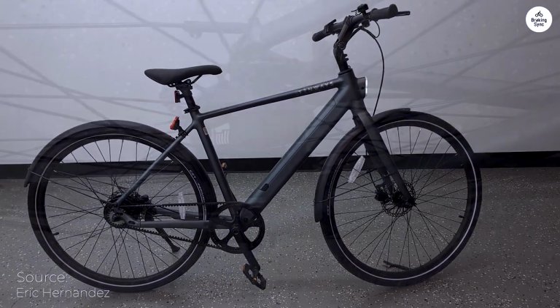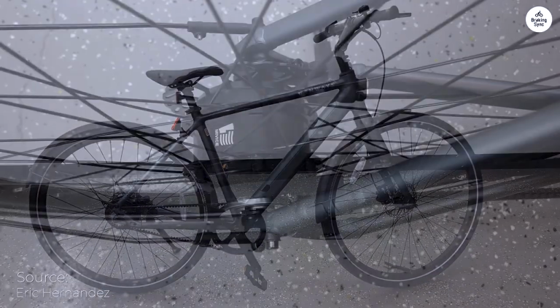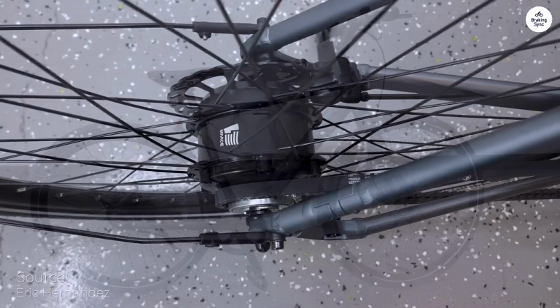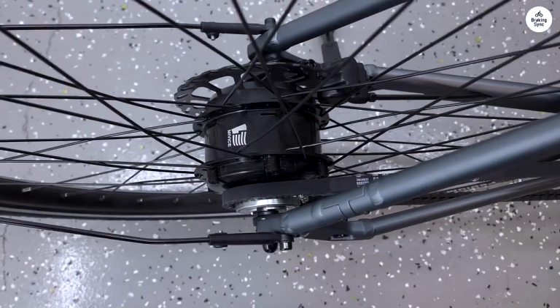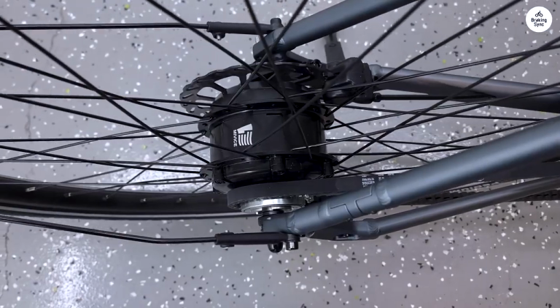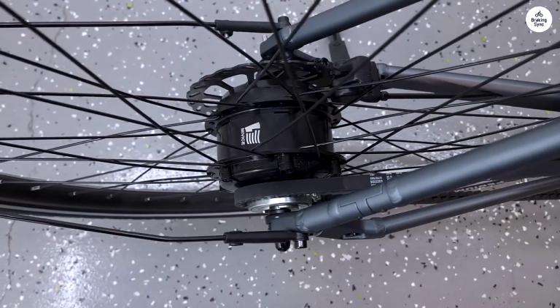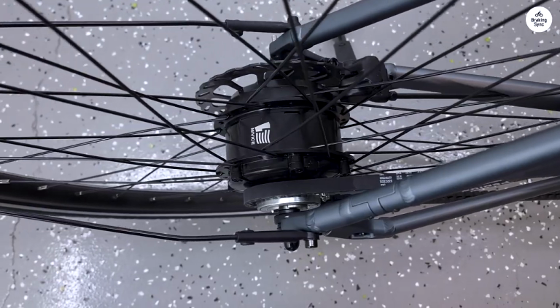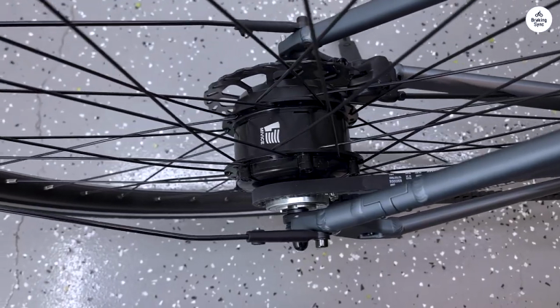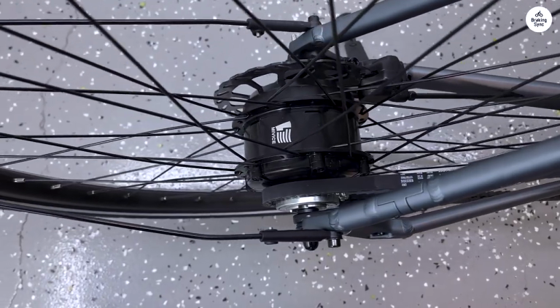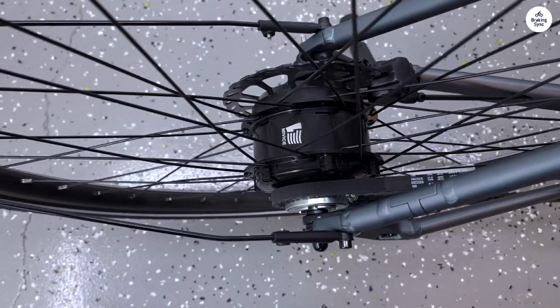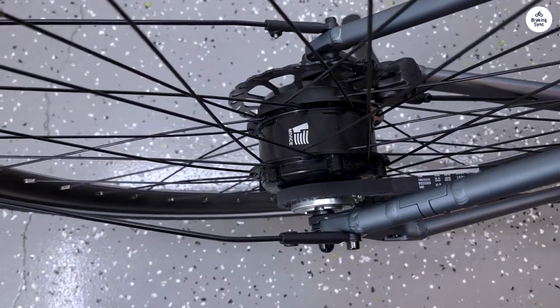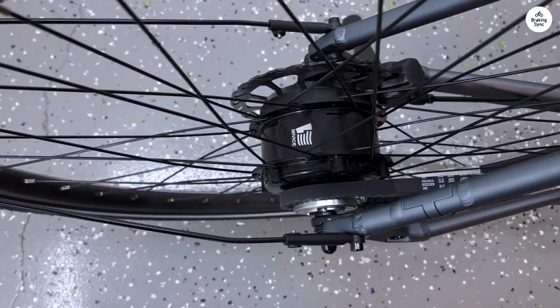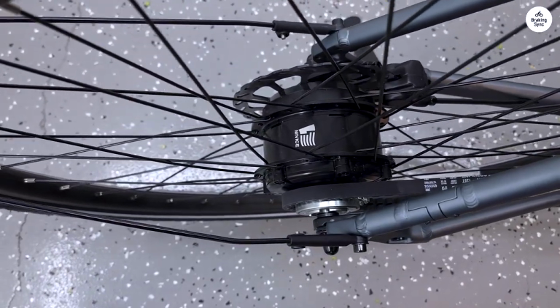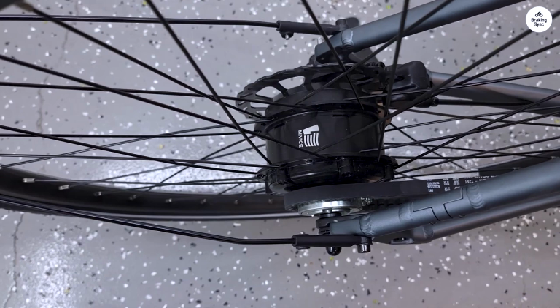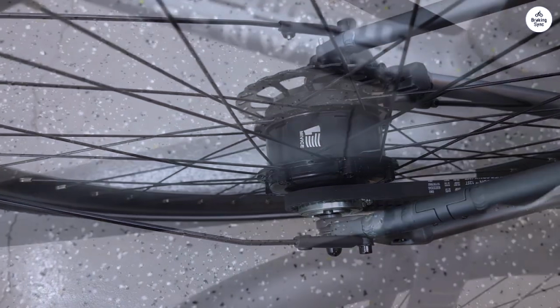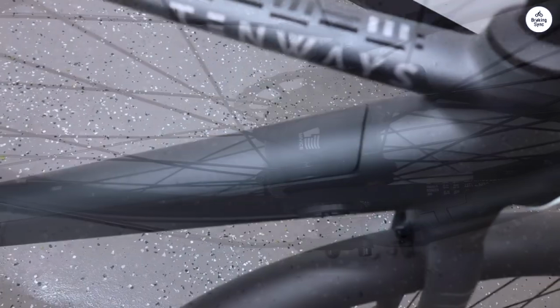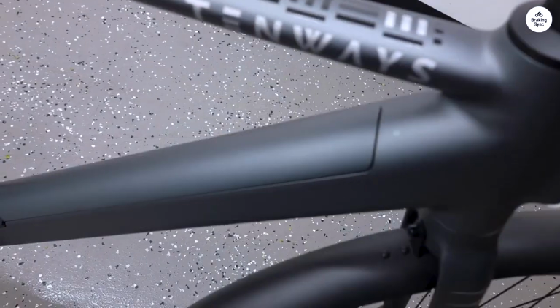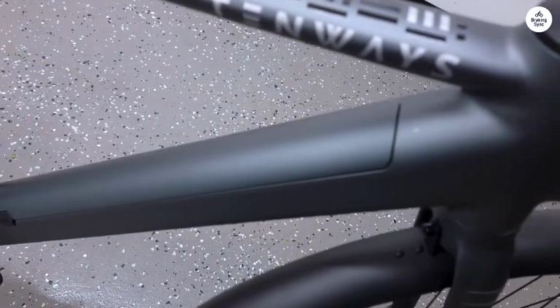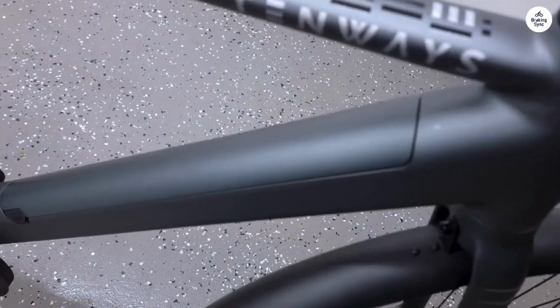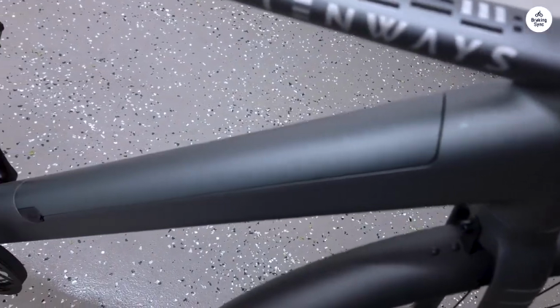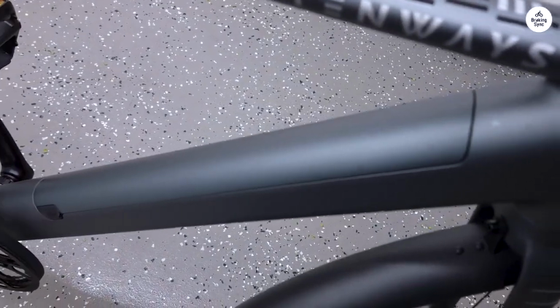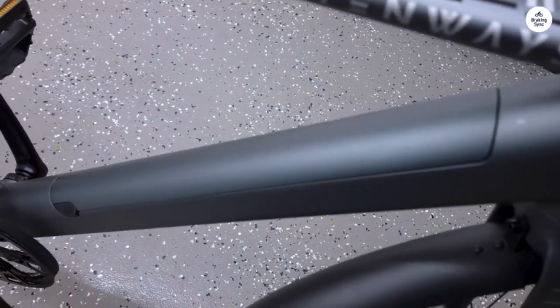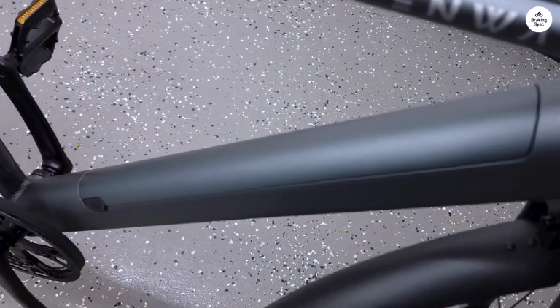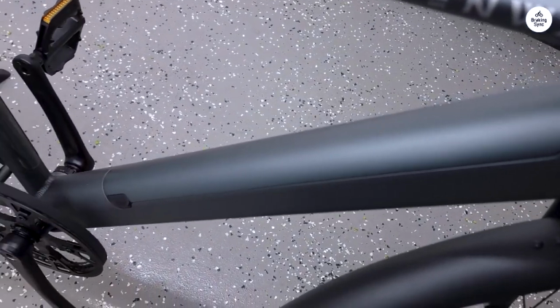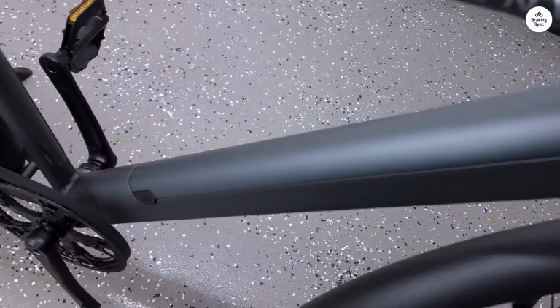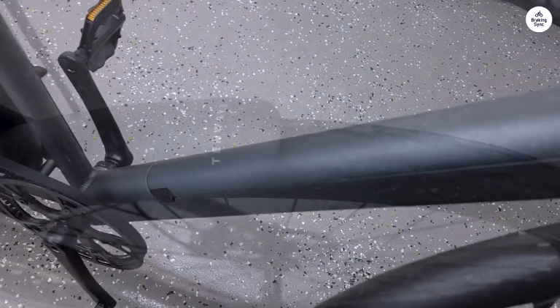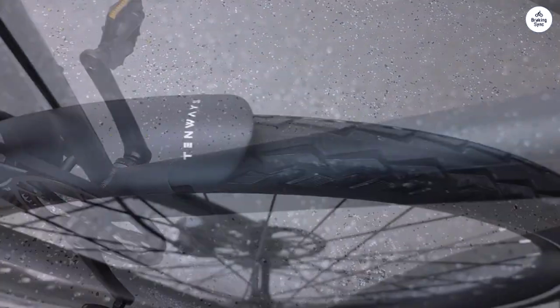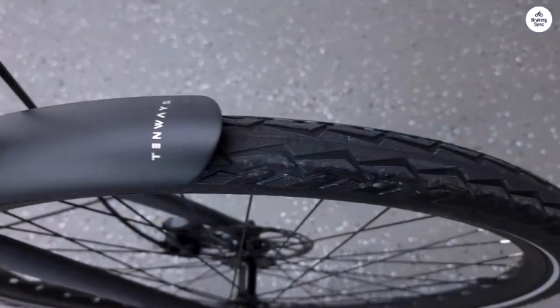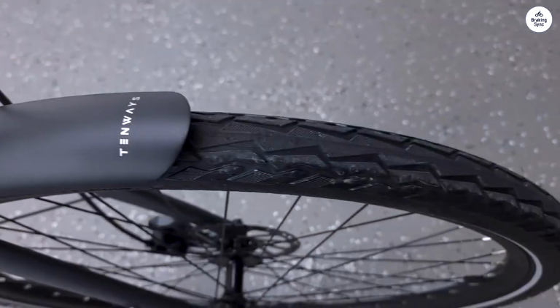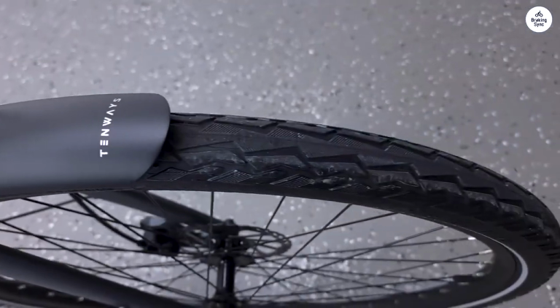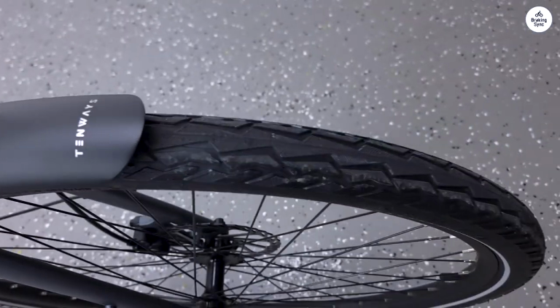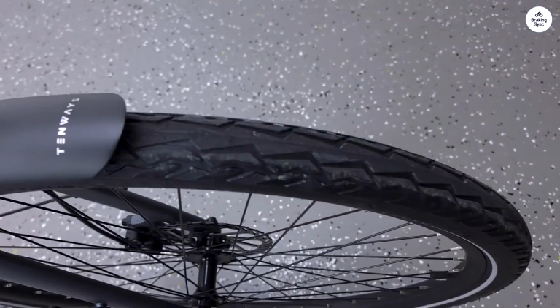Nice wide tires. Once the engine has pushed you to 25, you can easily move on to 30, but a slightly heavier gear would be even nicer.